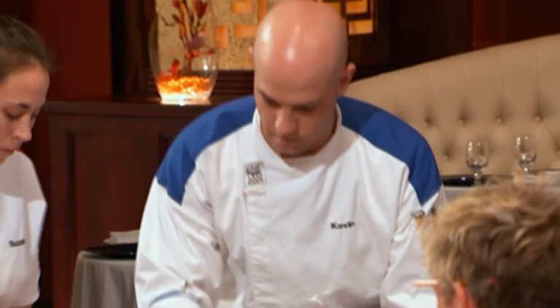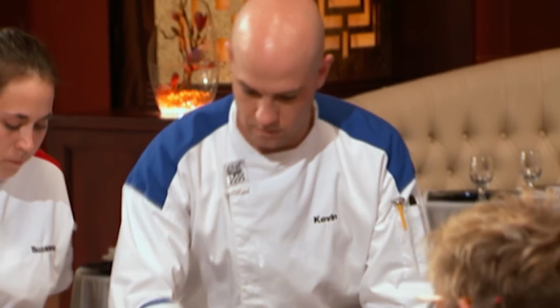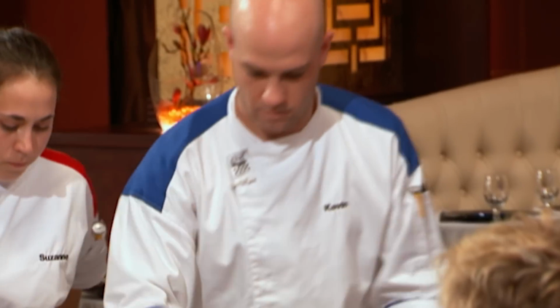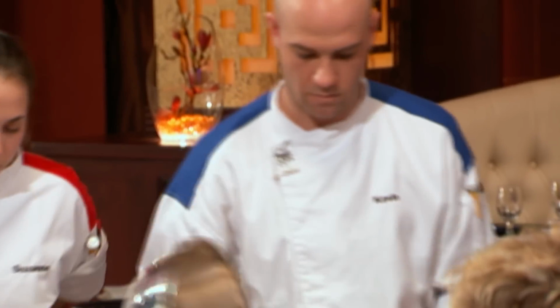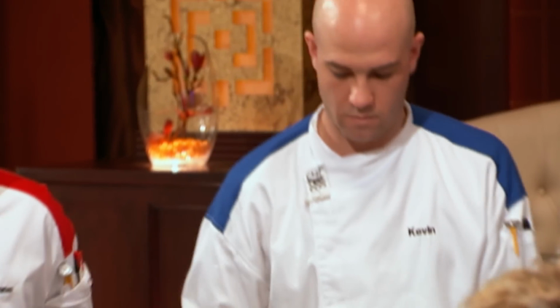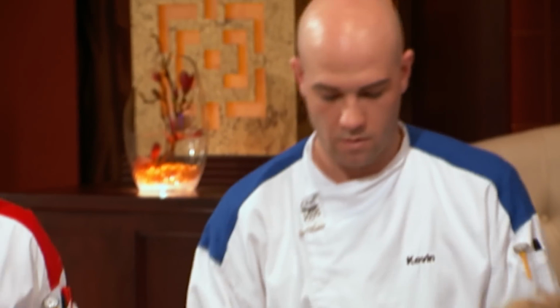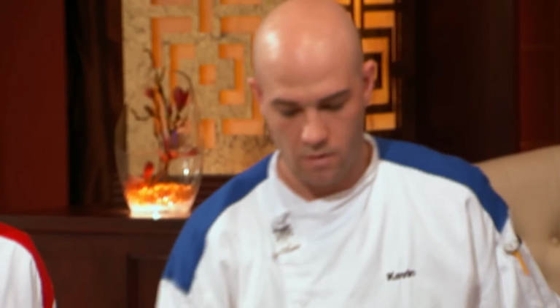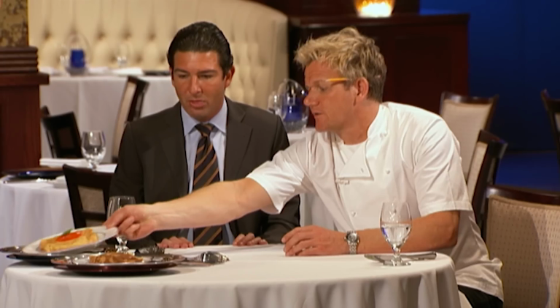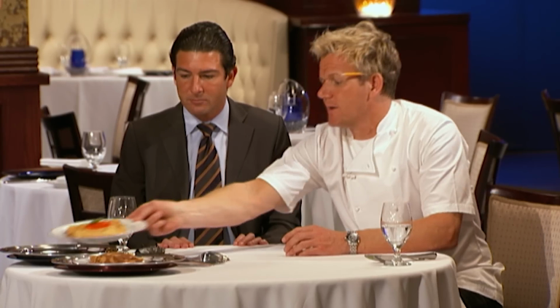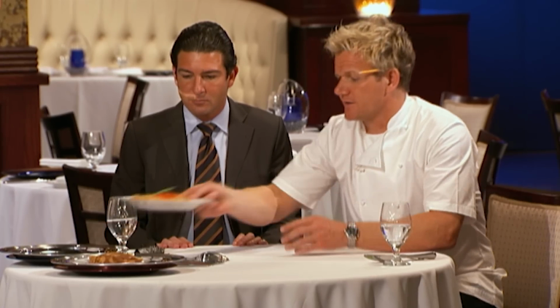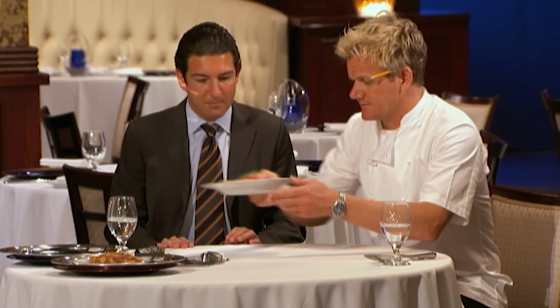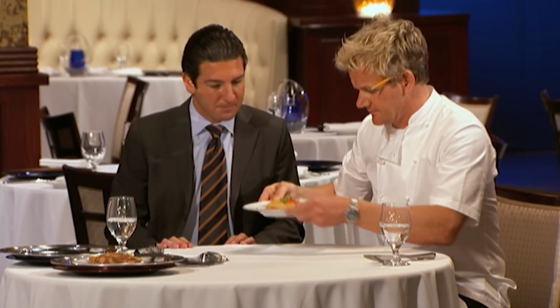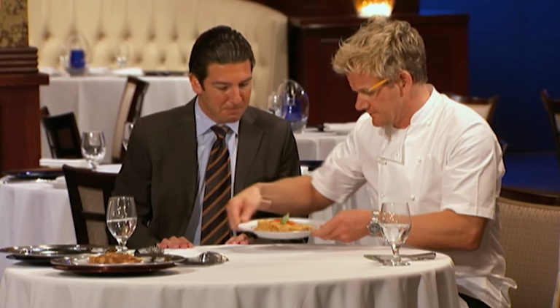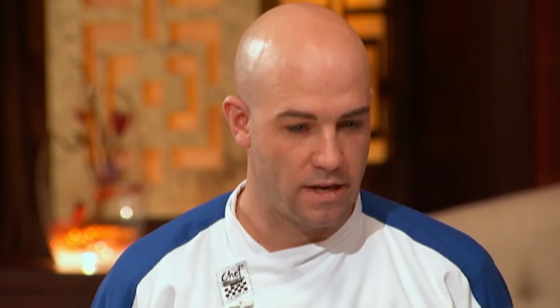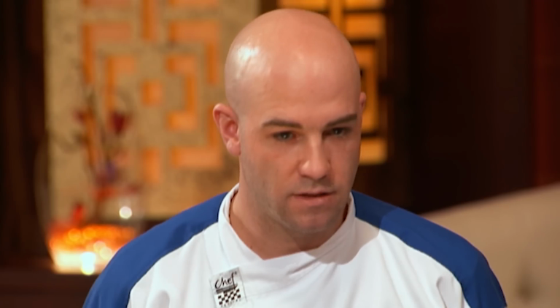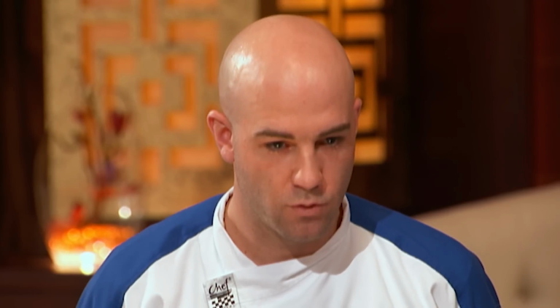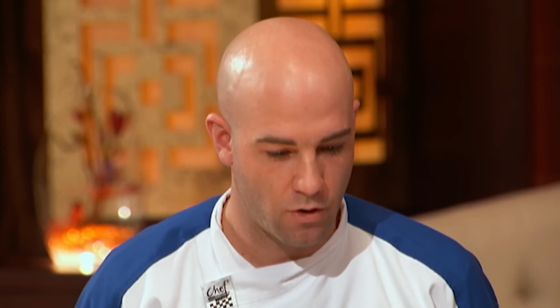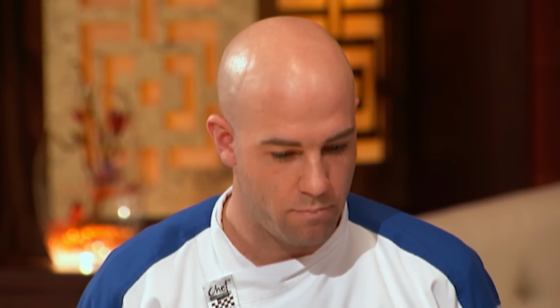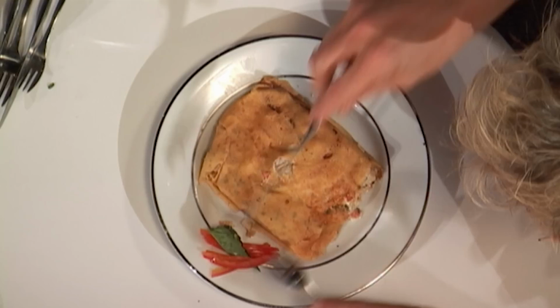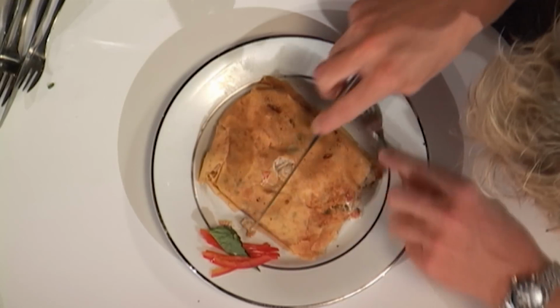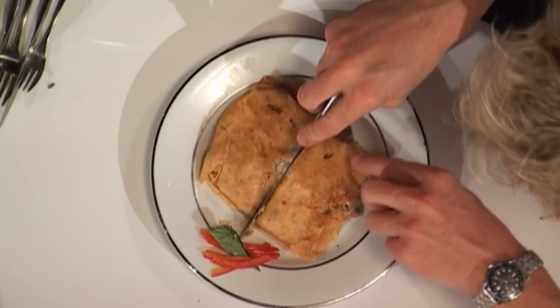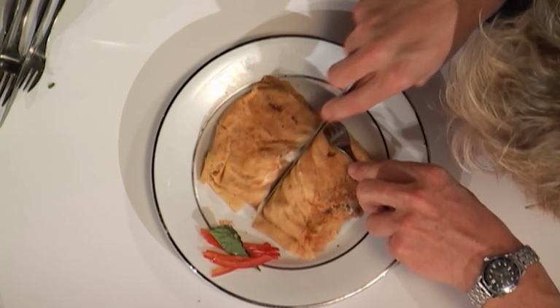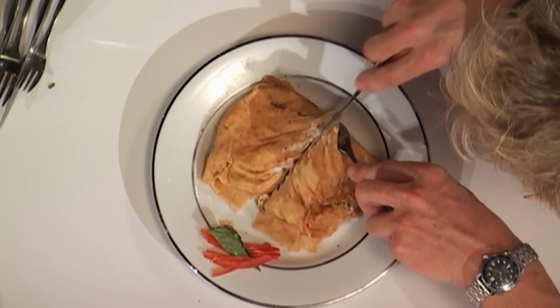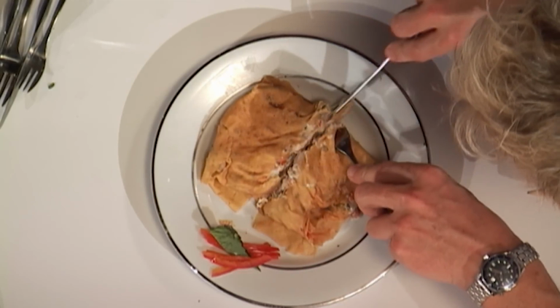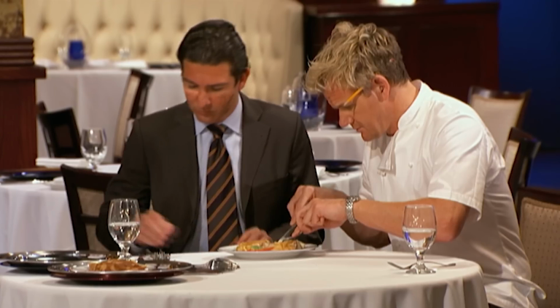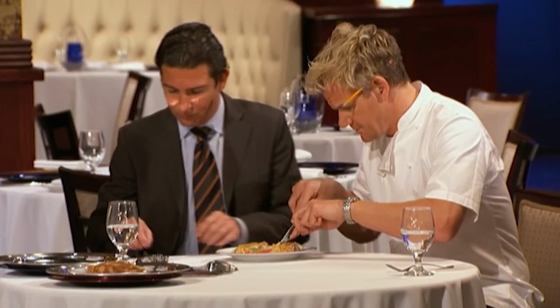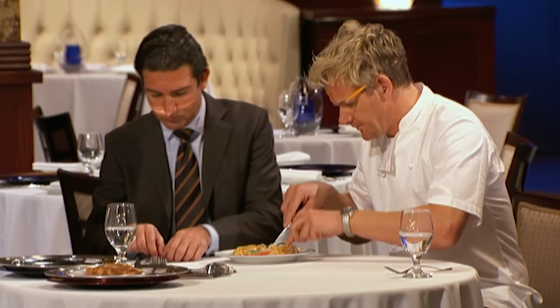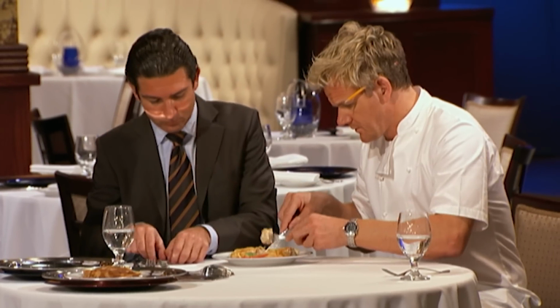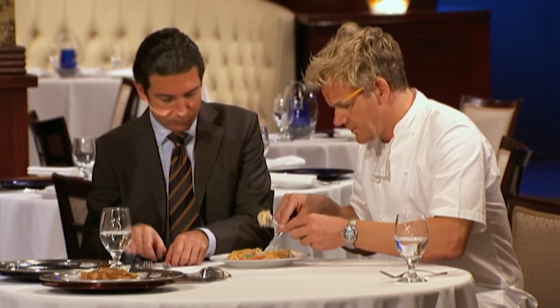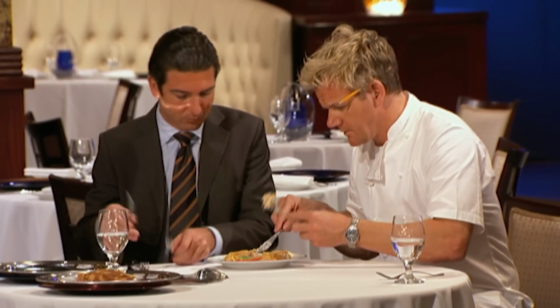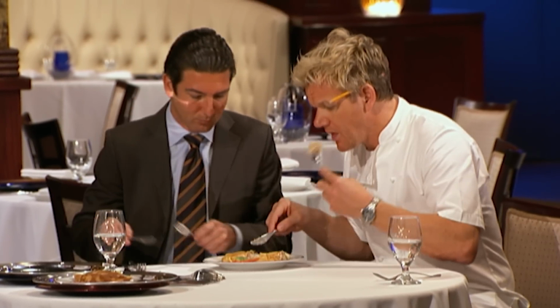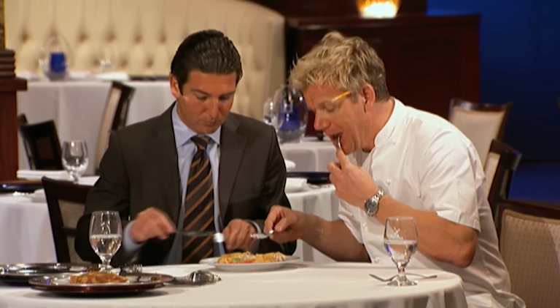Kevin, let's go with you first. It looks humongous. It is a seafood crepe — scallops, crab, and some goat cheese to kind of bring it all together.